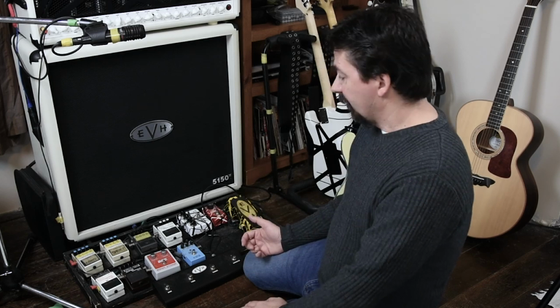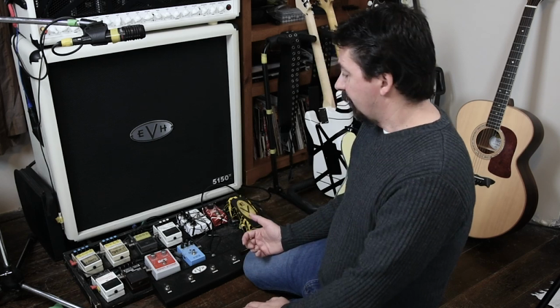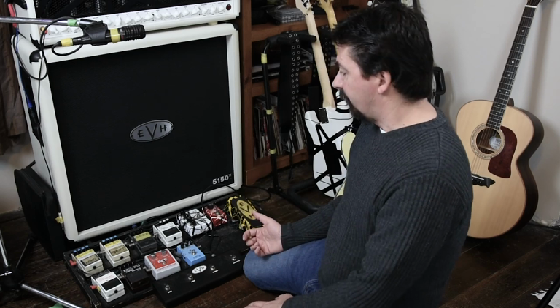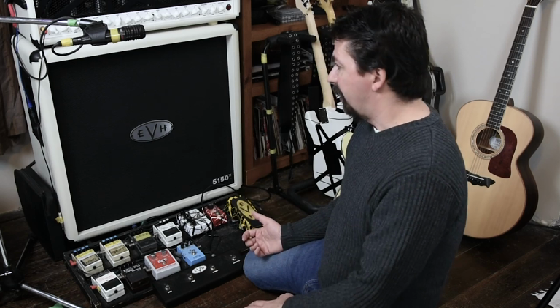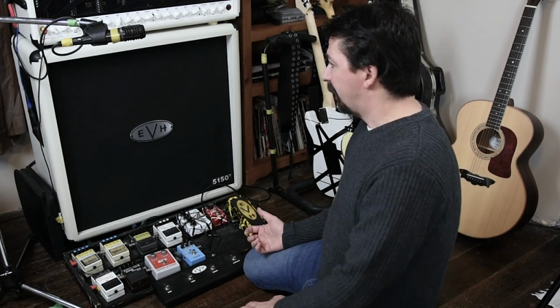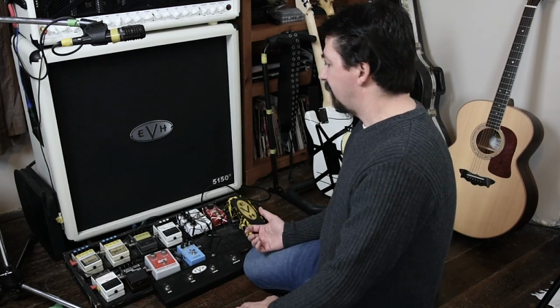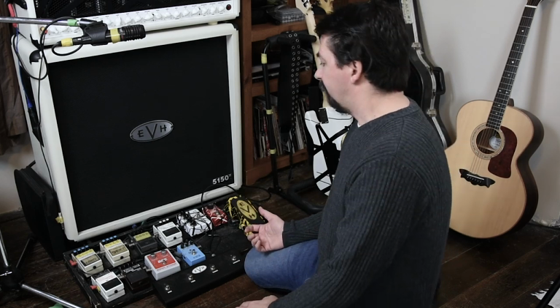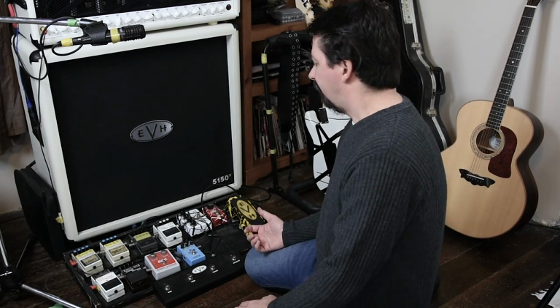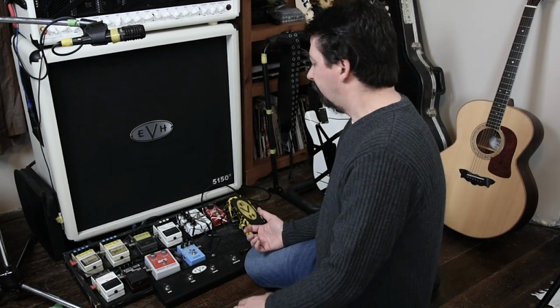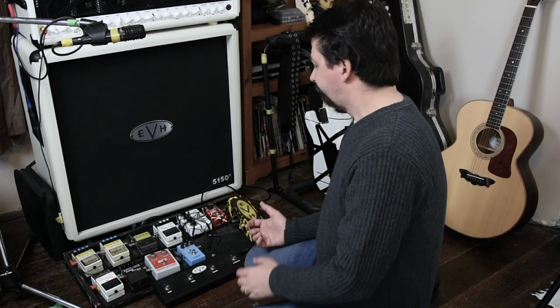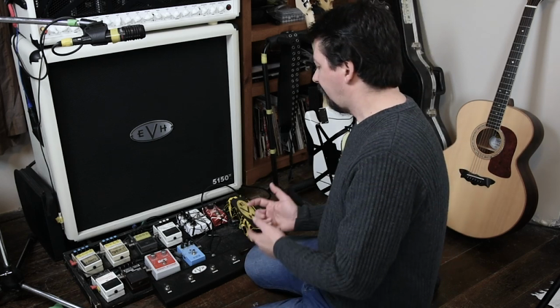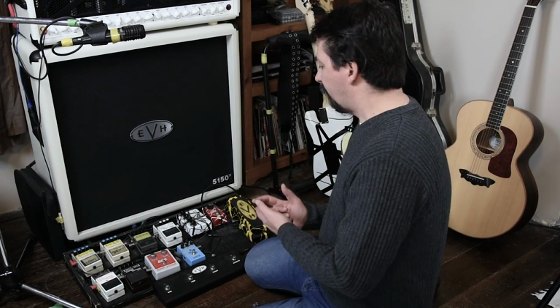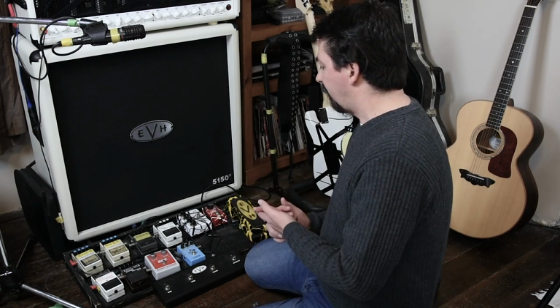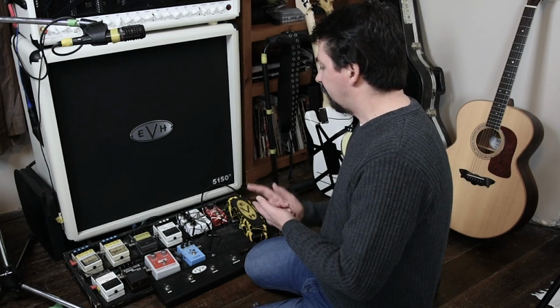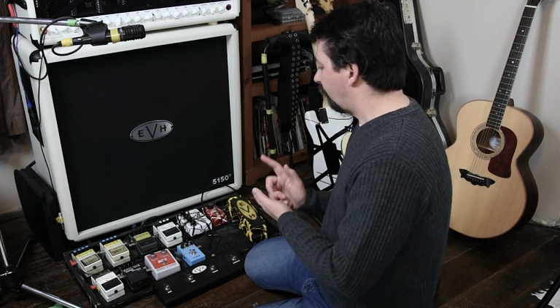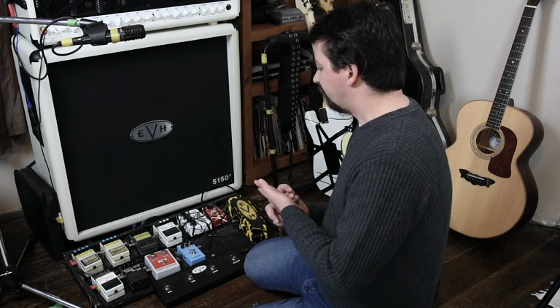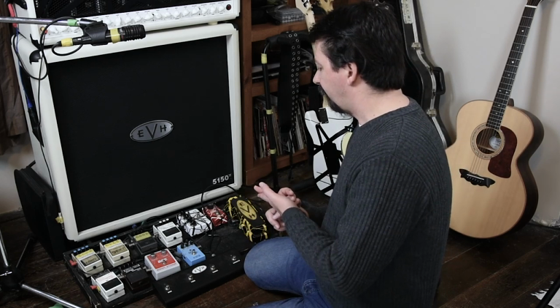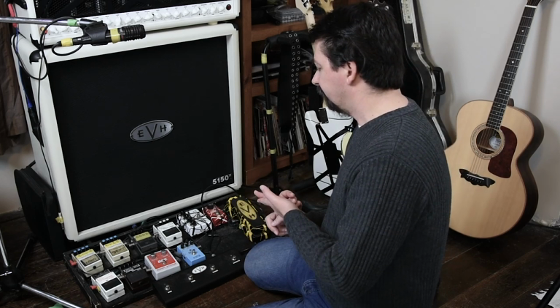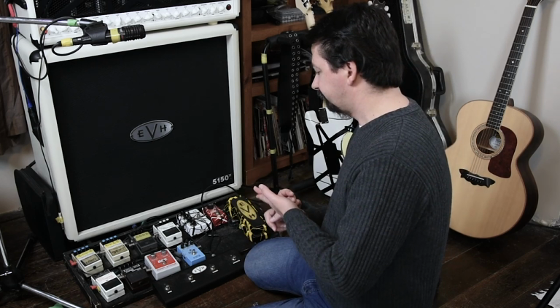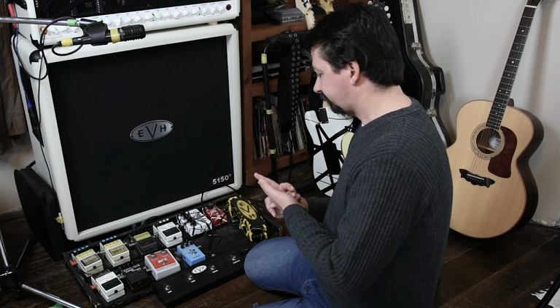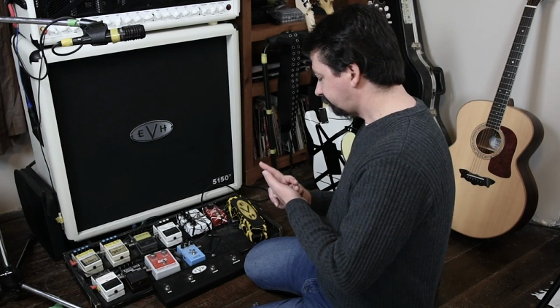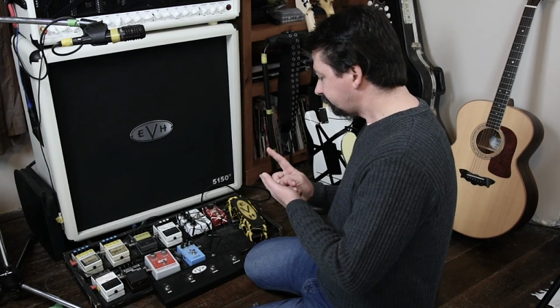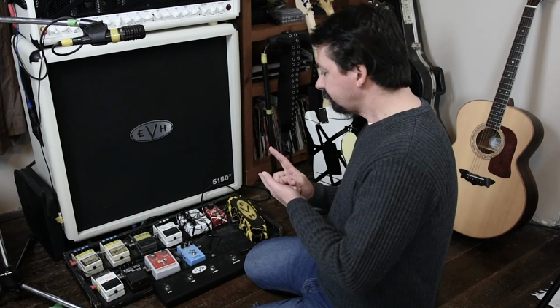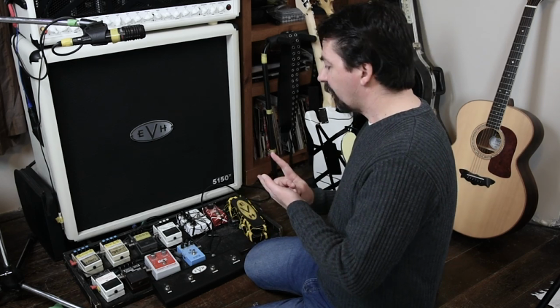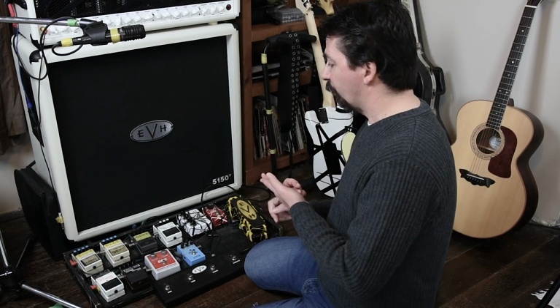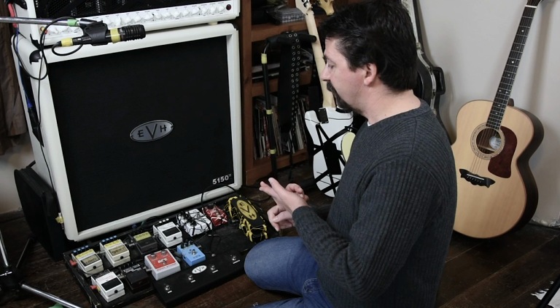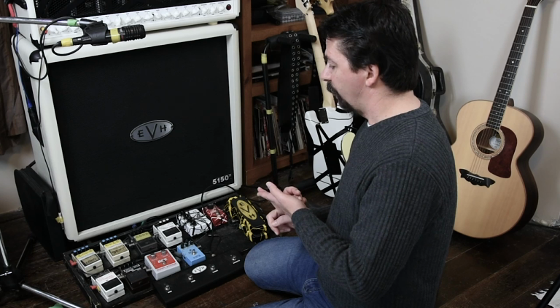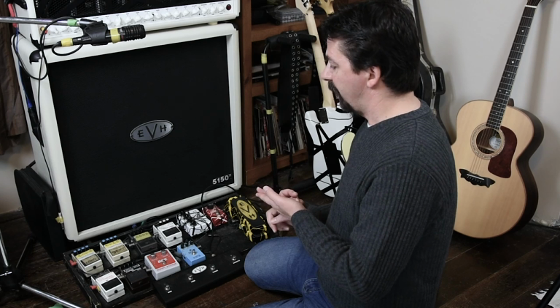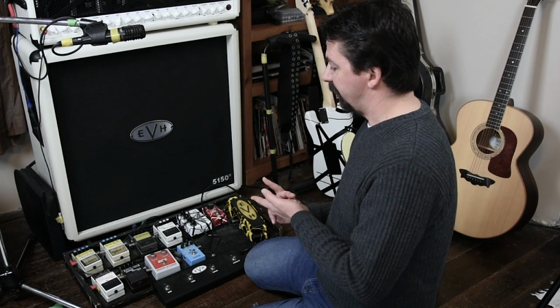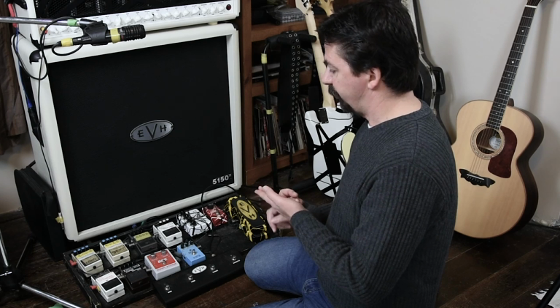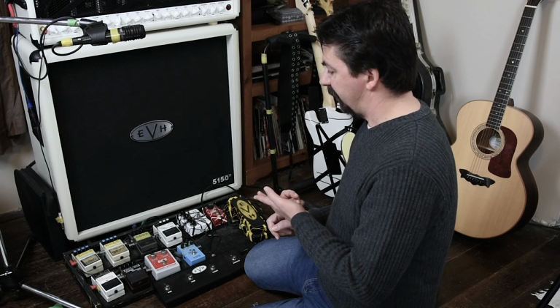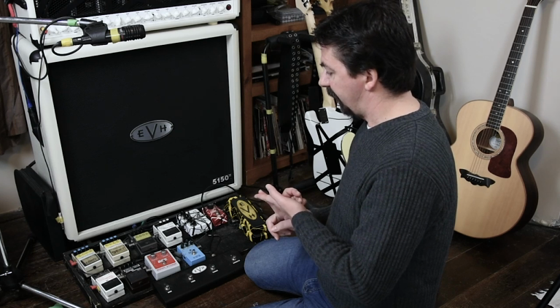Through the back of the amplifier I'm running the noise suppressor, the reverb, and the two delays.